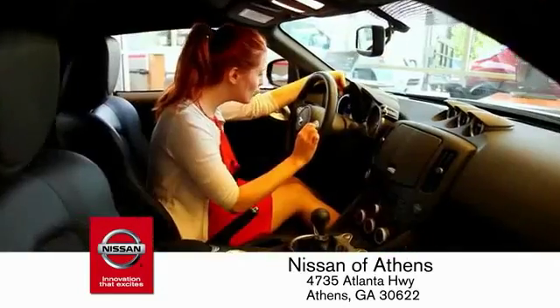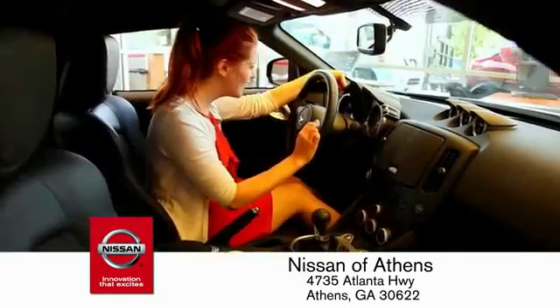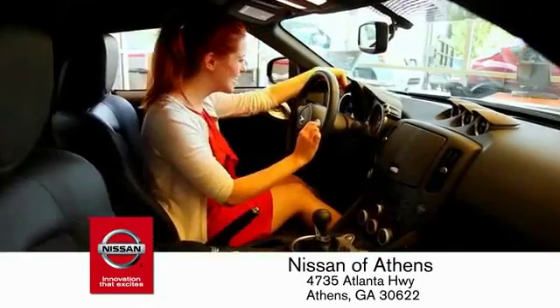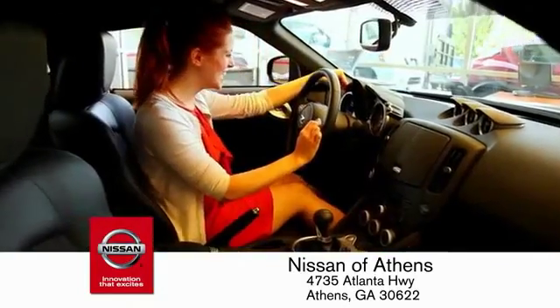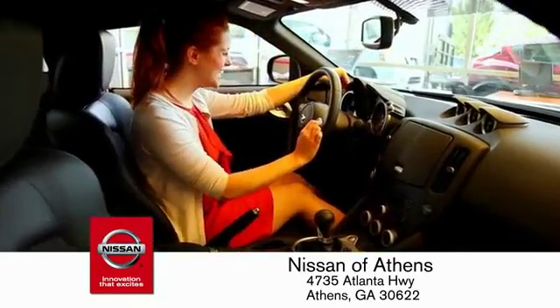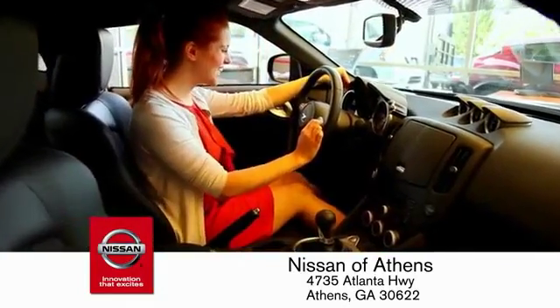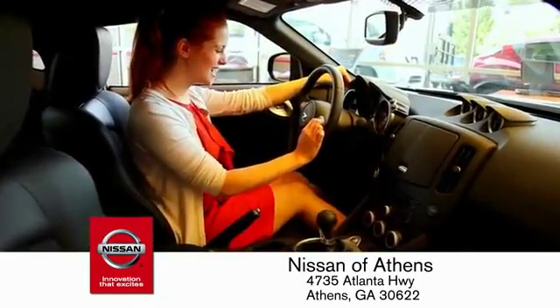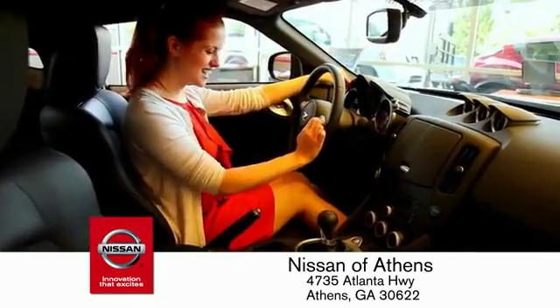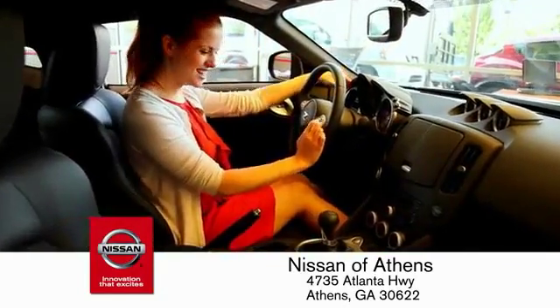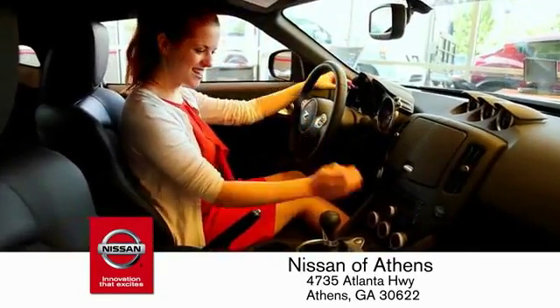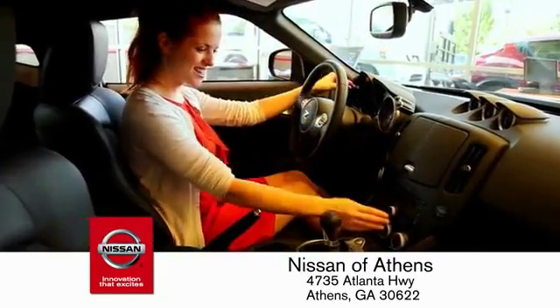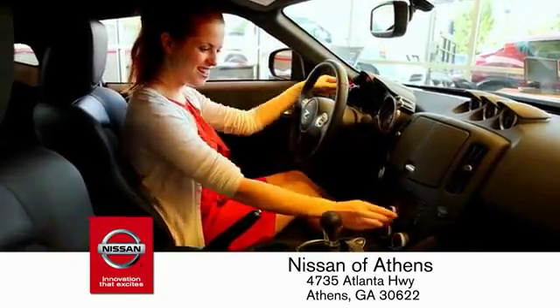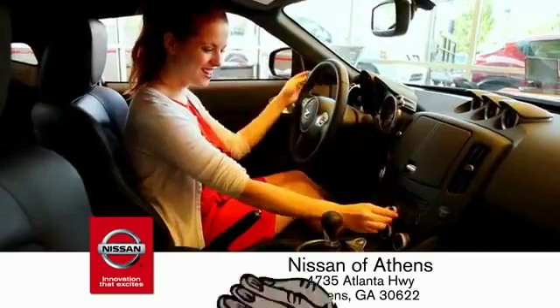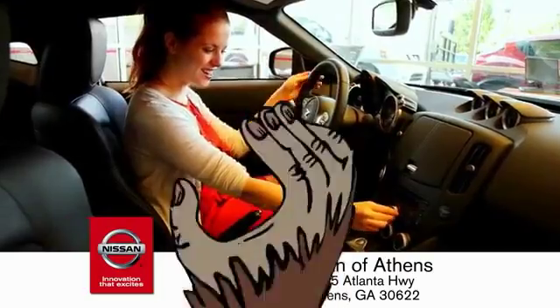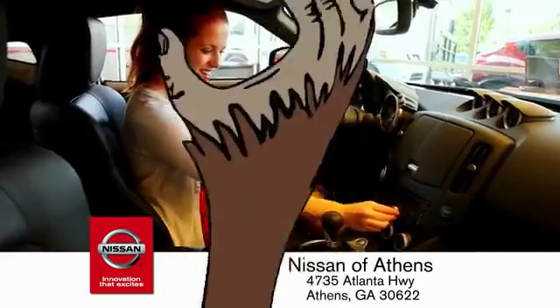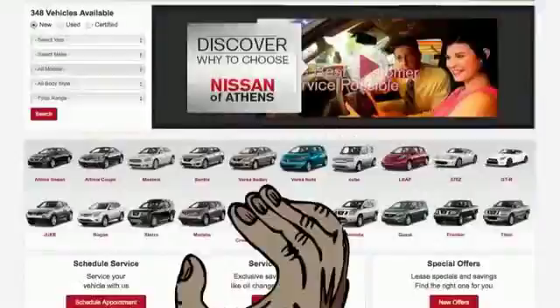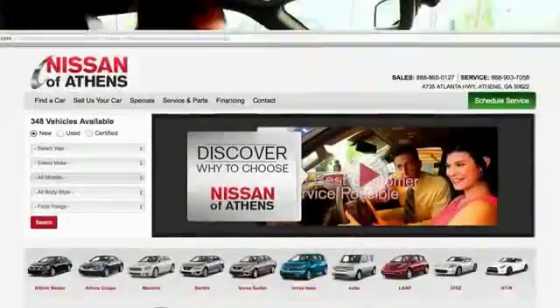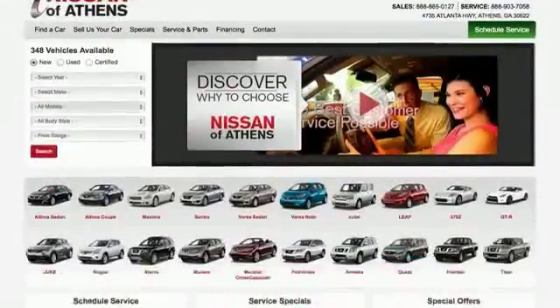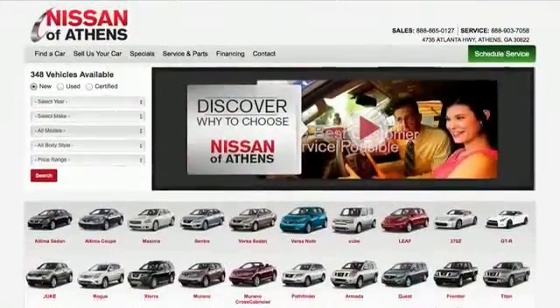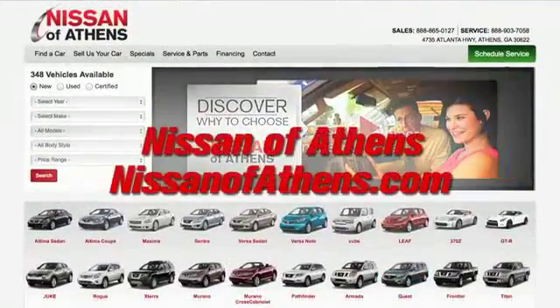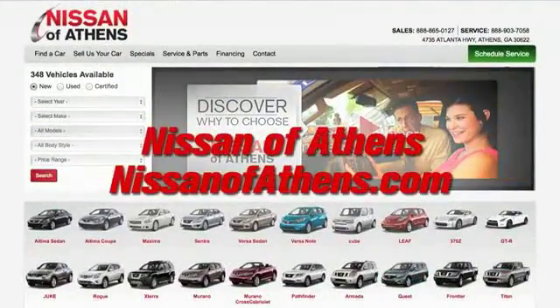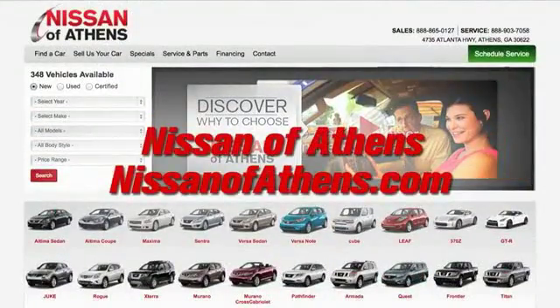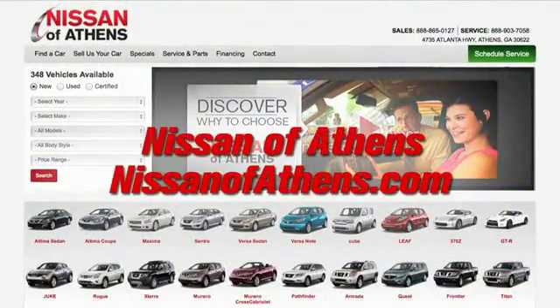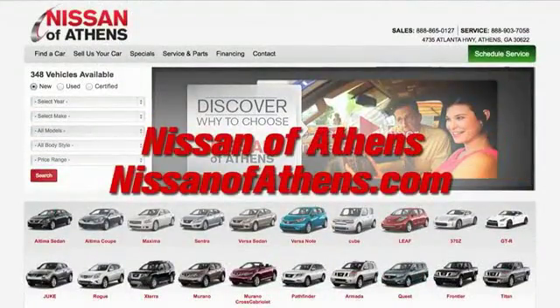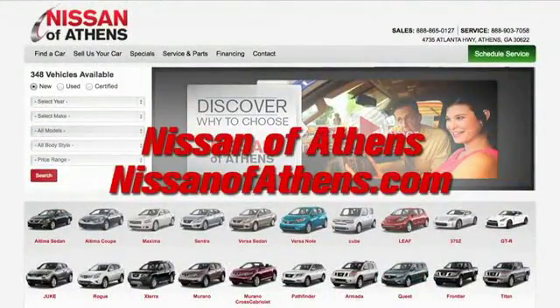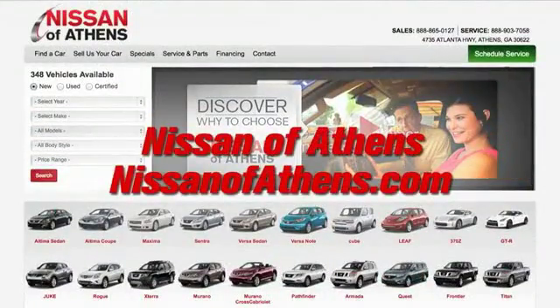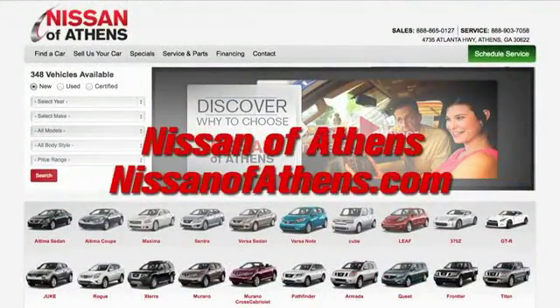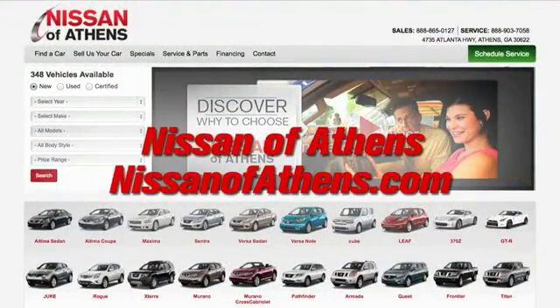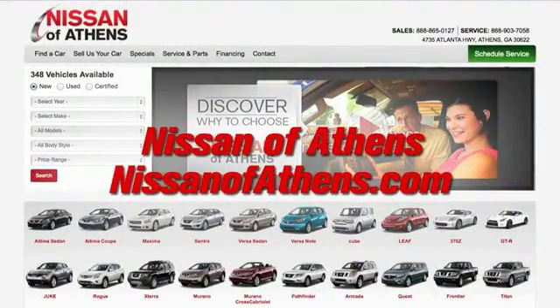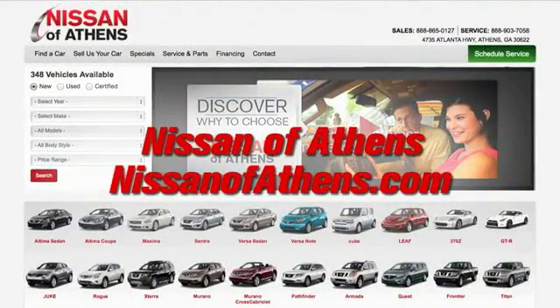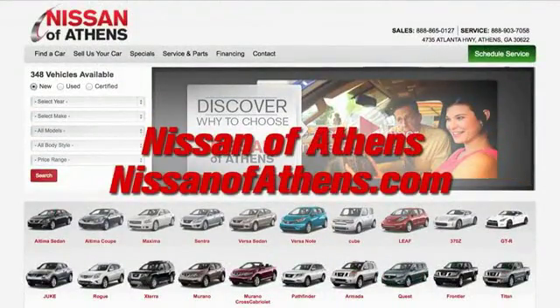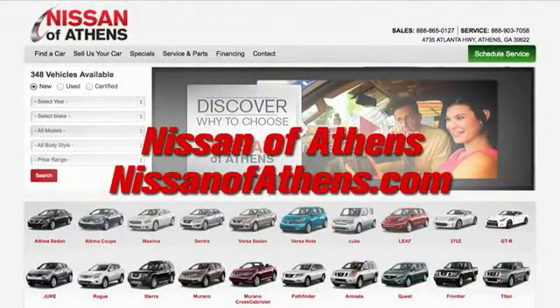There's no easier way to buy a car than to shop at Nissan of Athens.